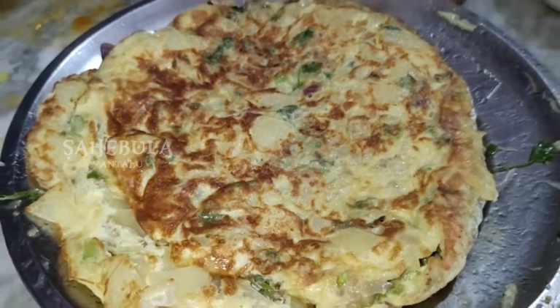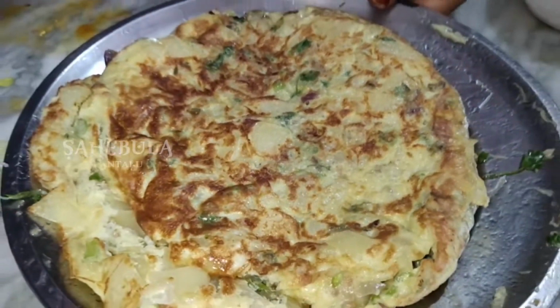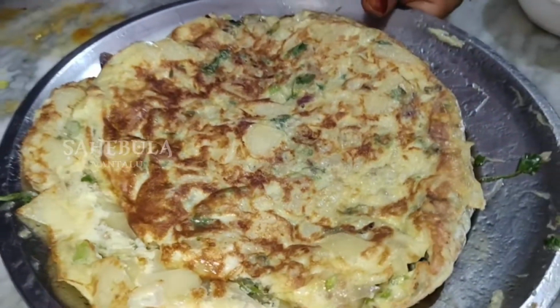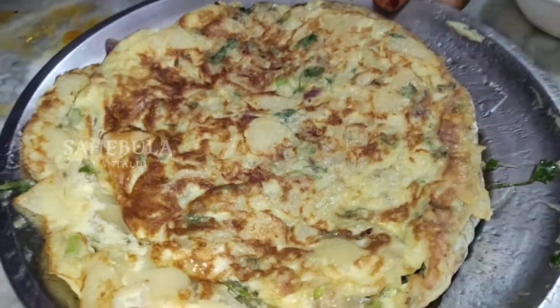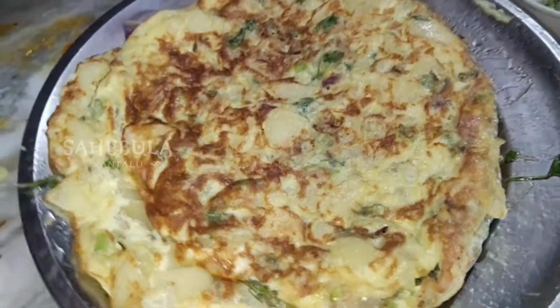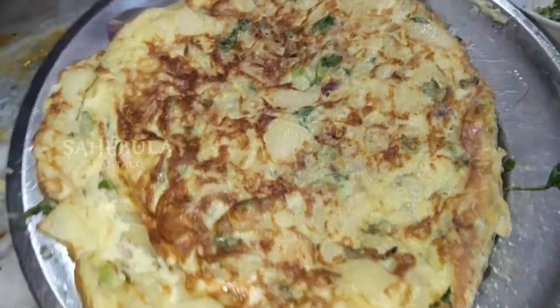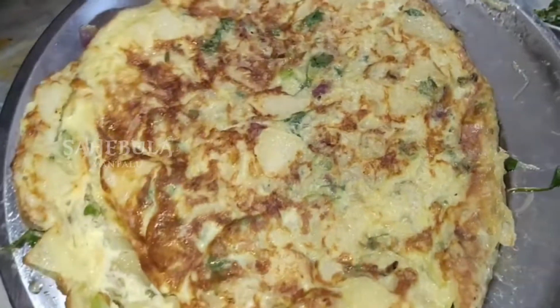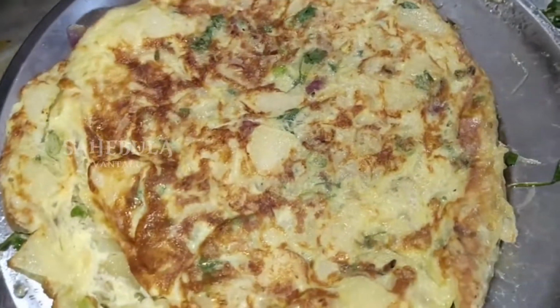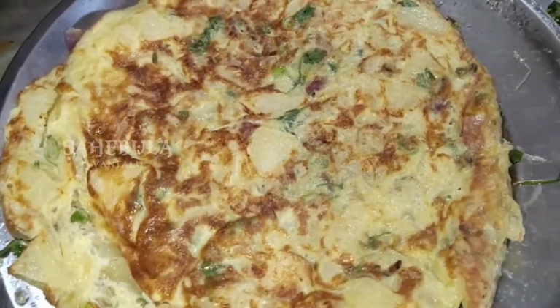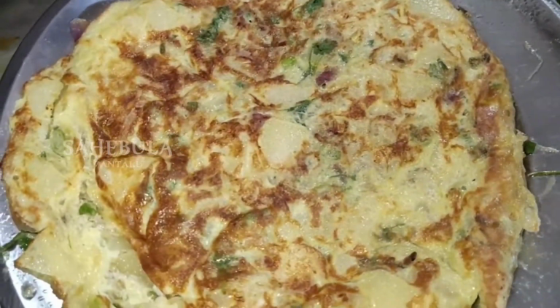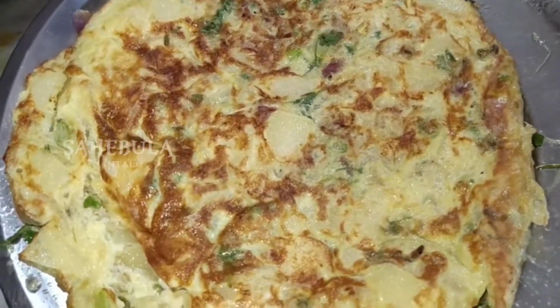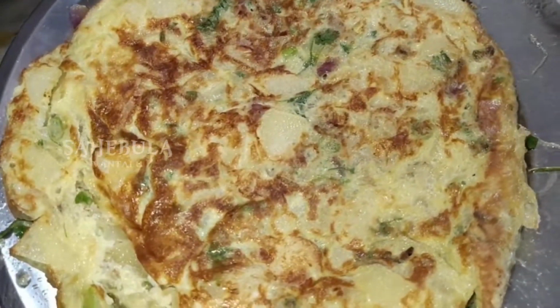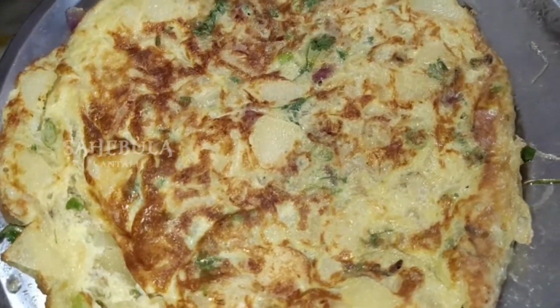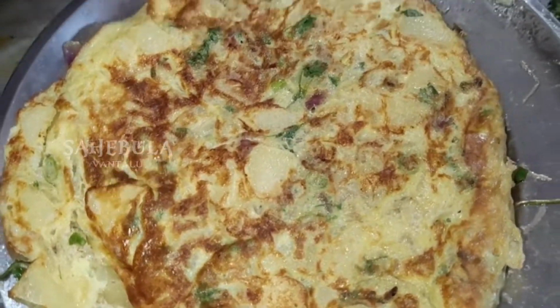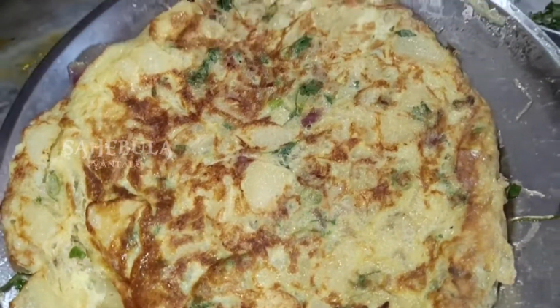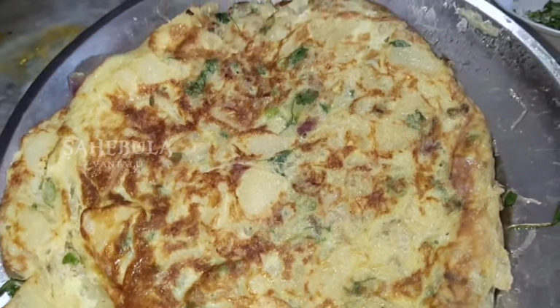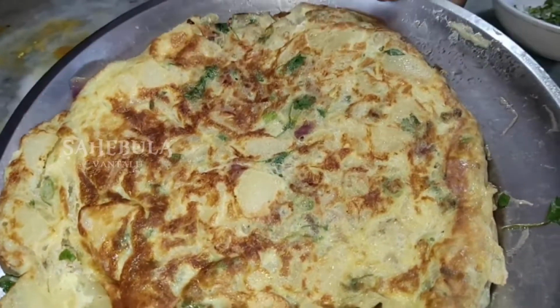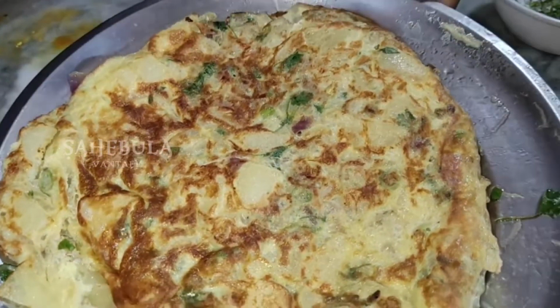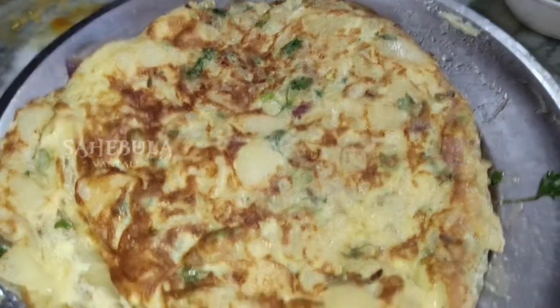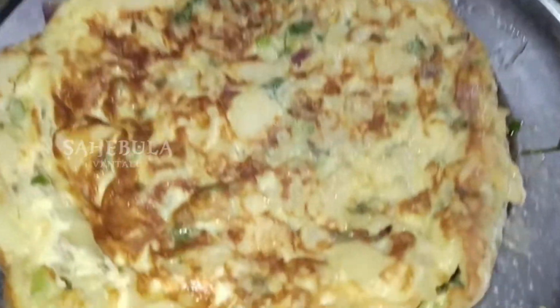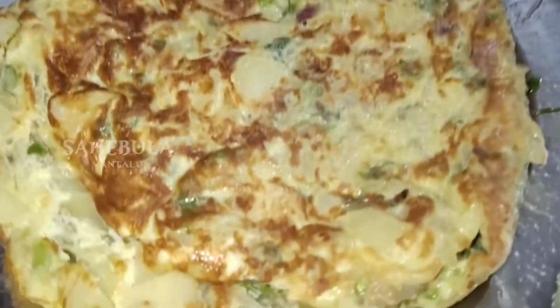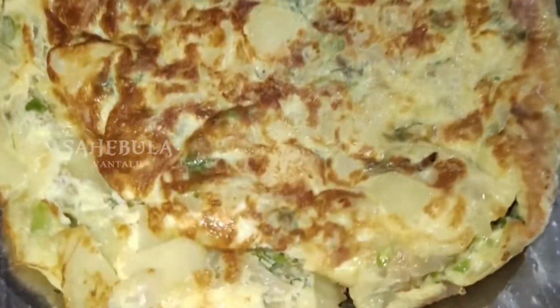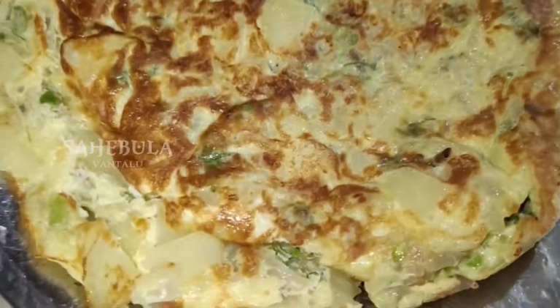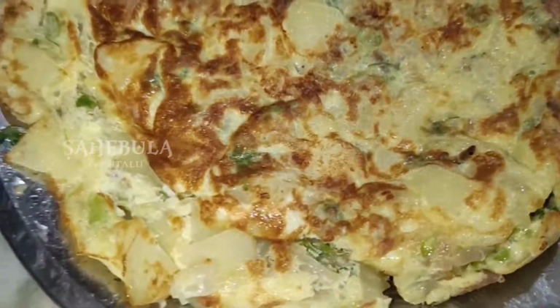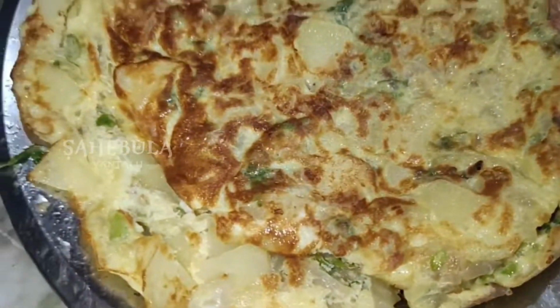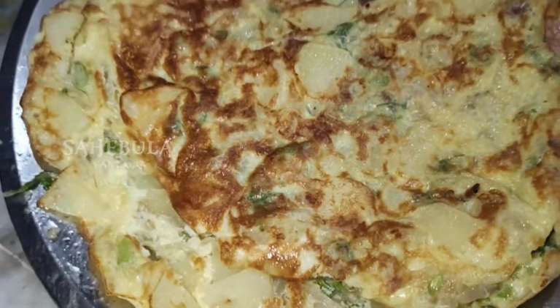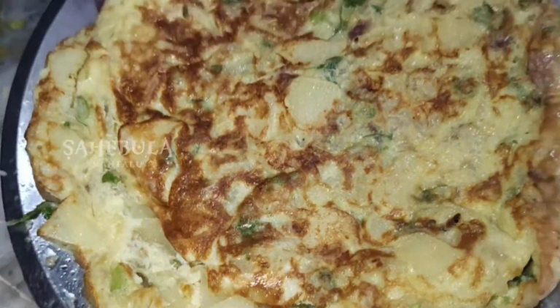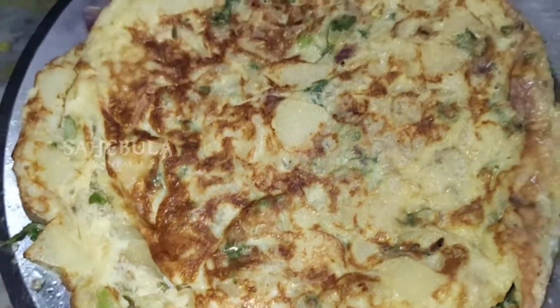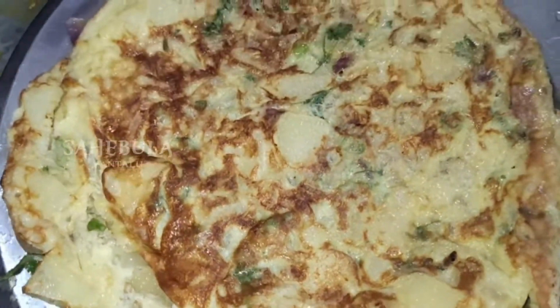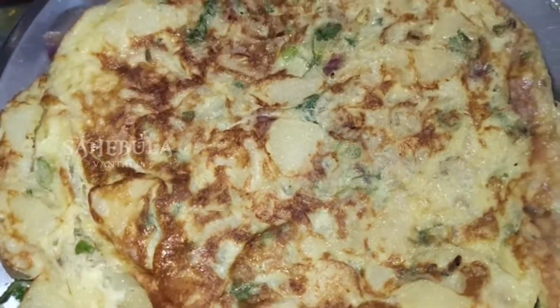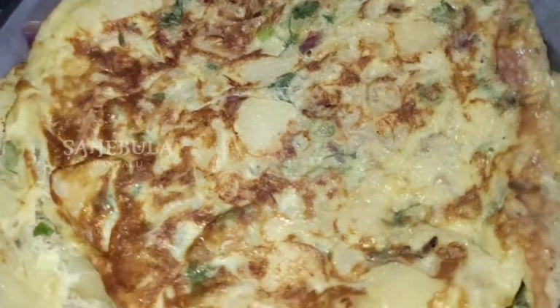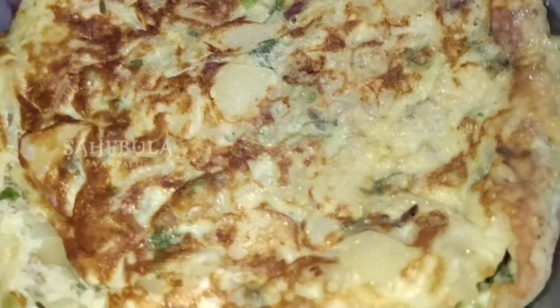I will show you how to make the color. Let's make a taste of this.